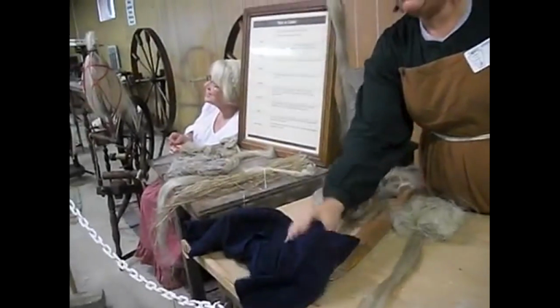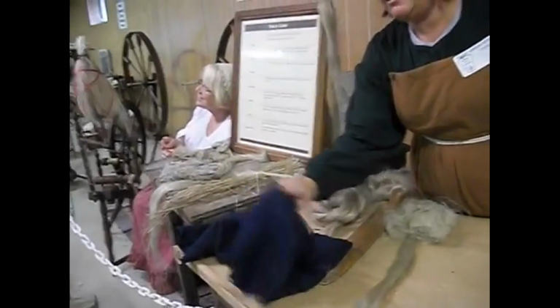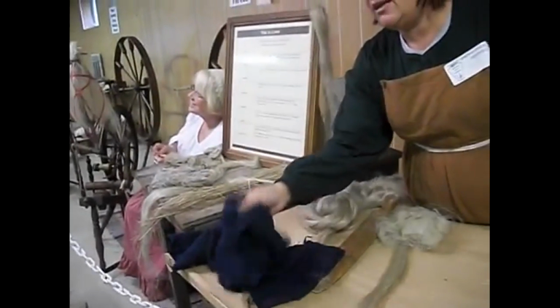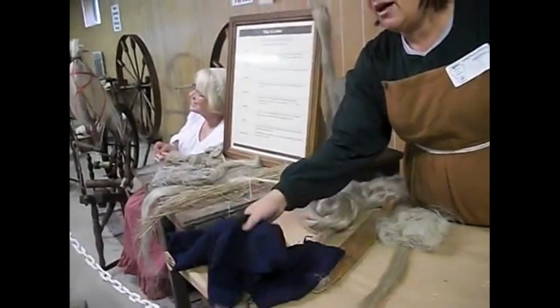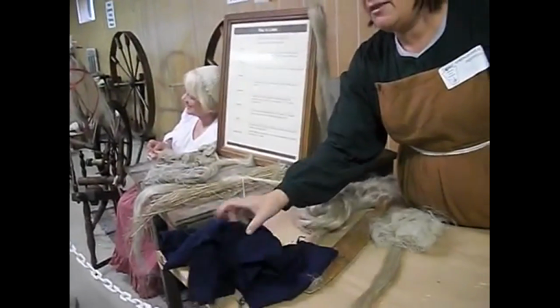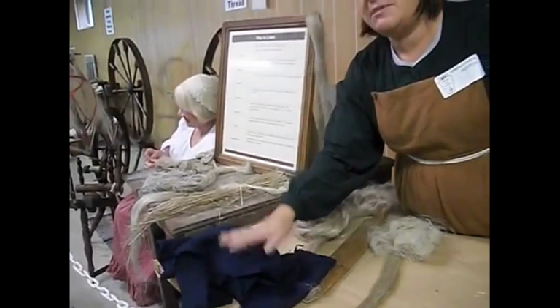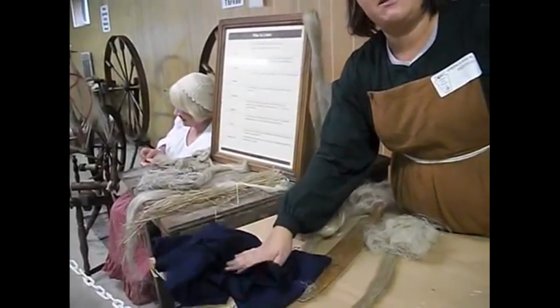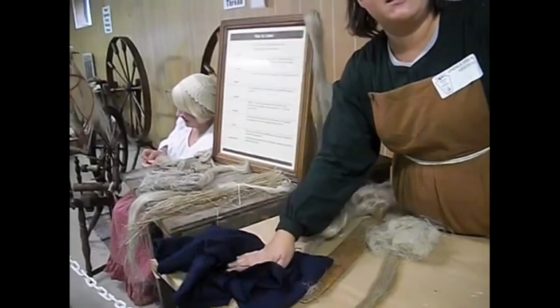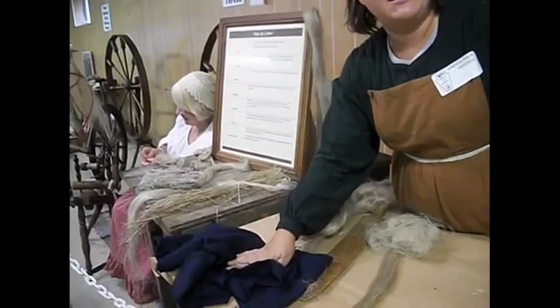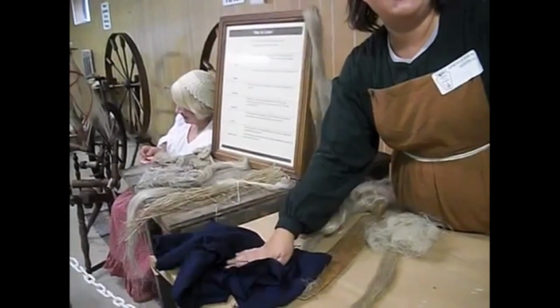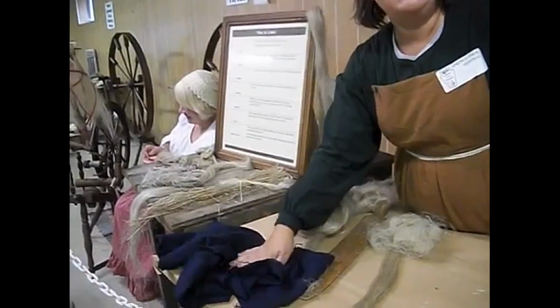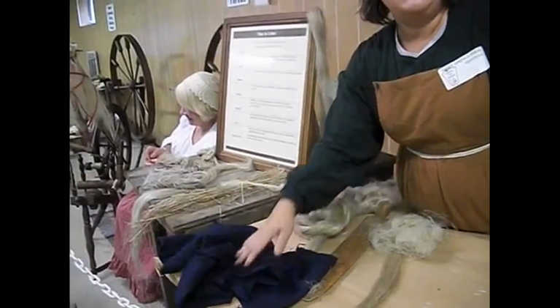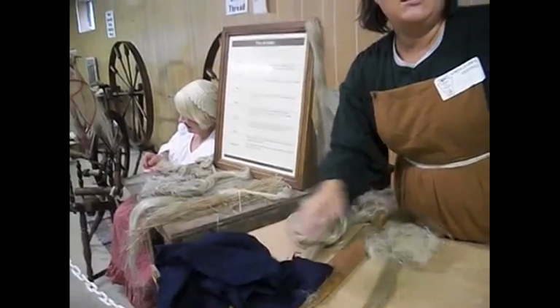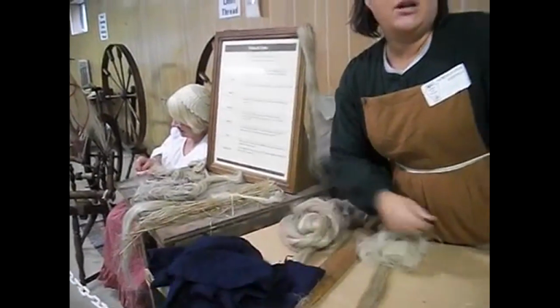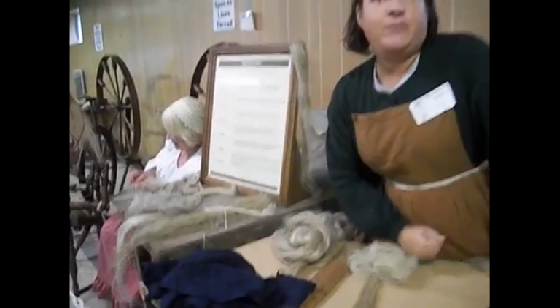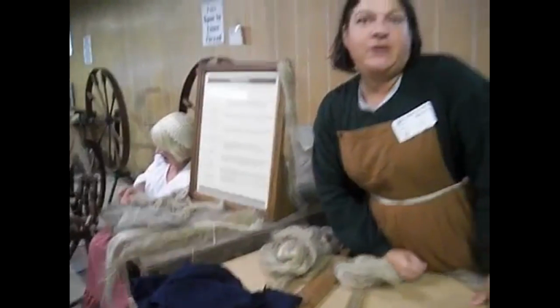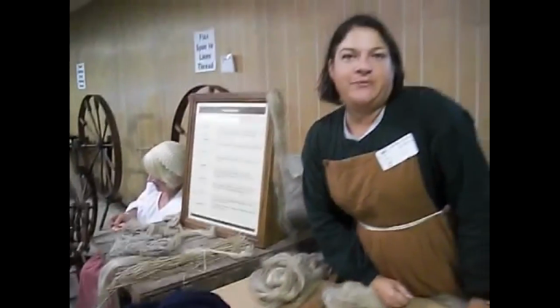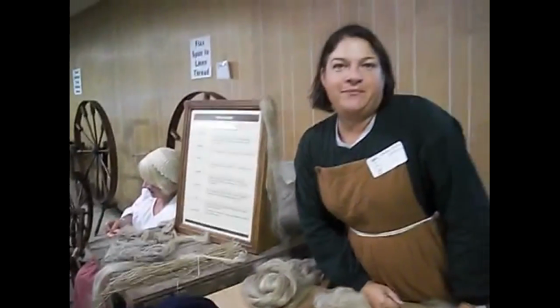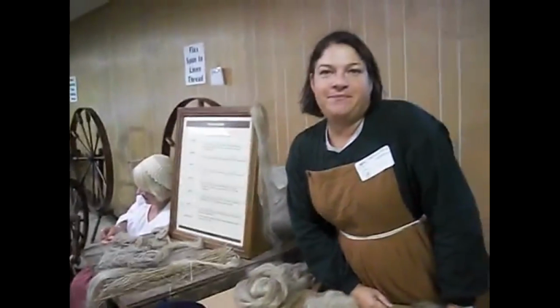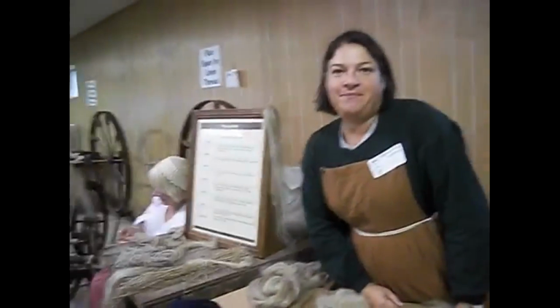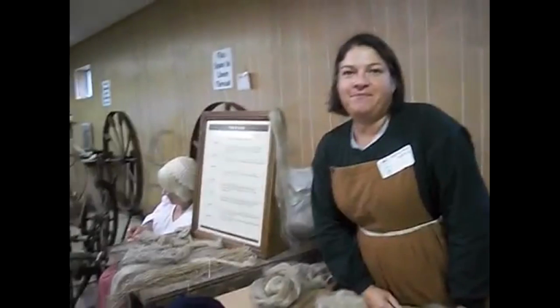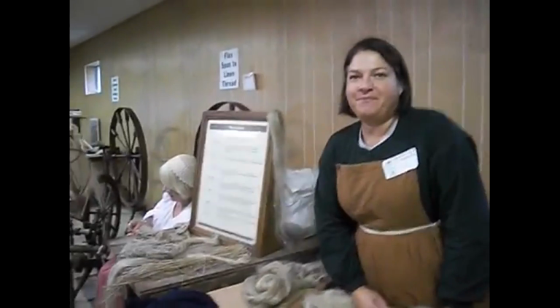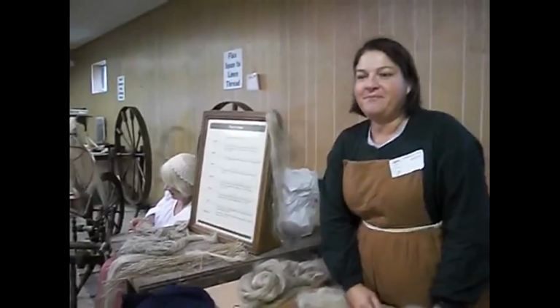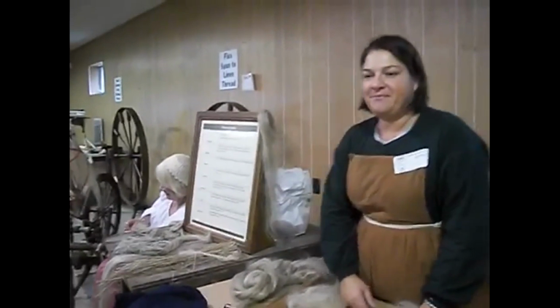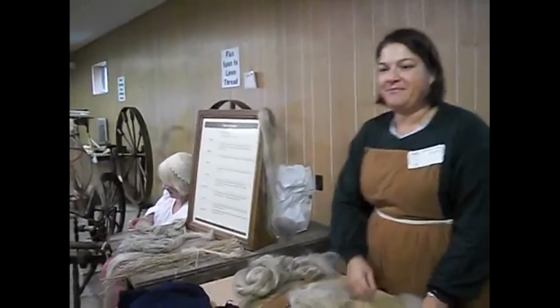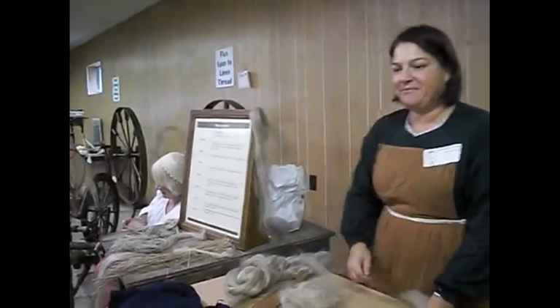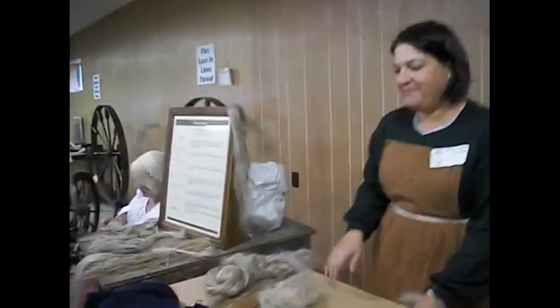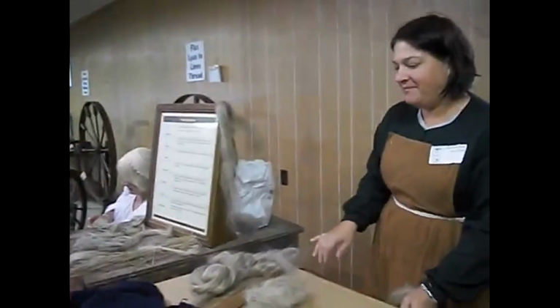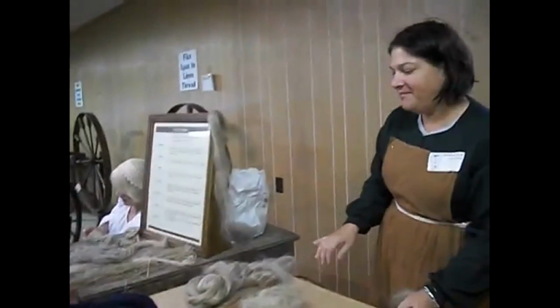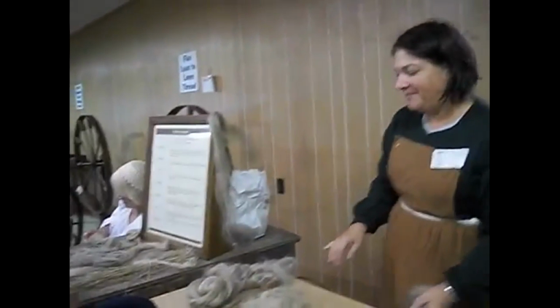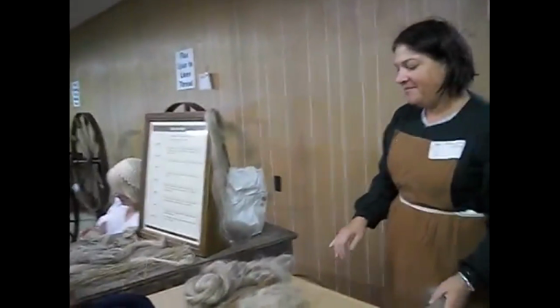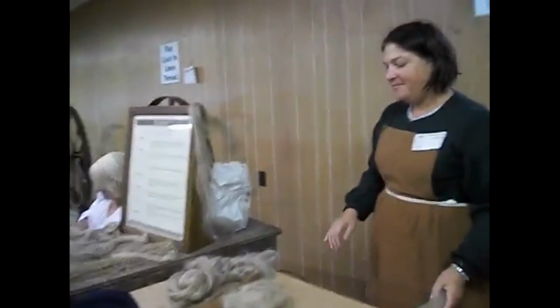This is linen cloth that's been dyed indigo blue. It's very important. Thank you very much, Beth.